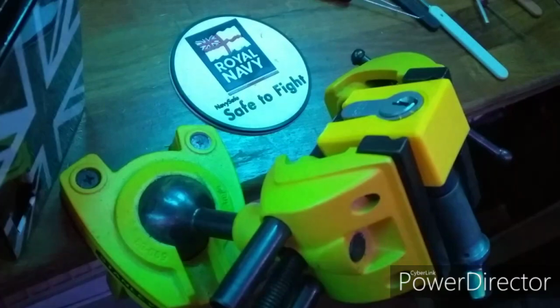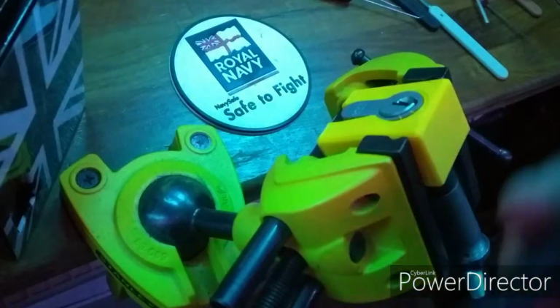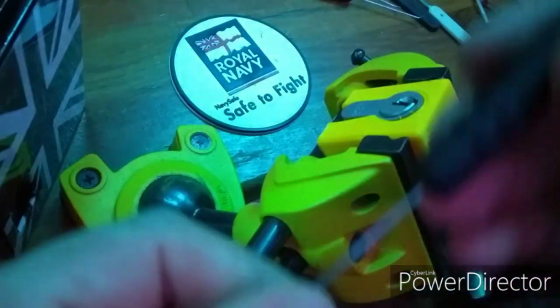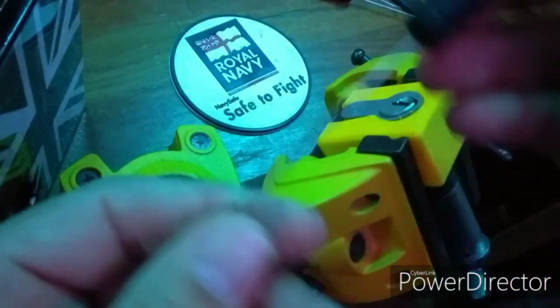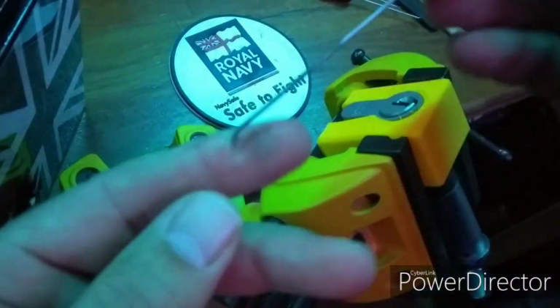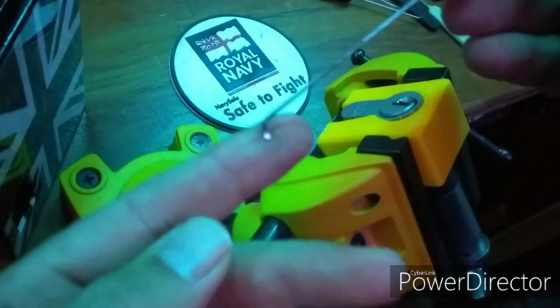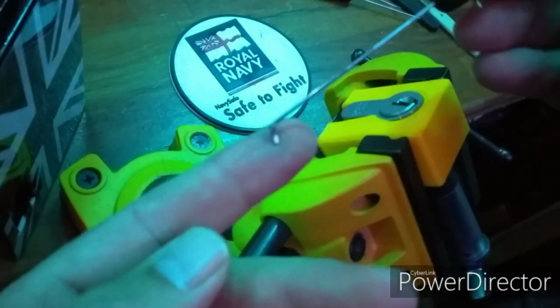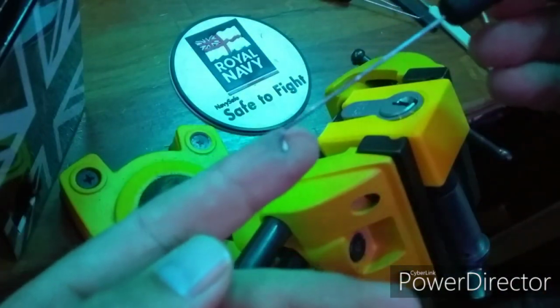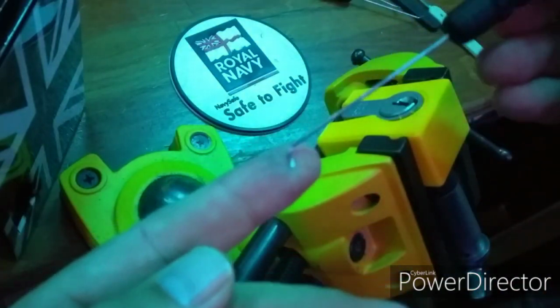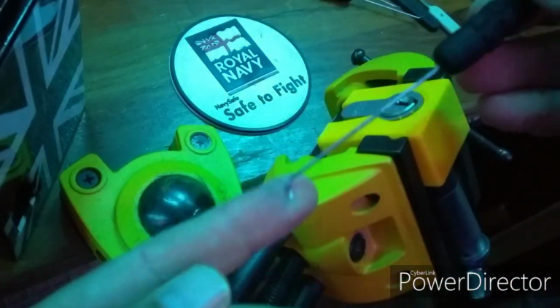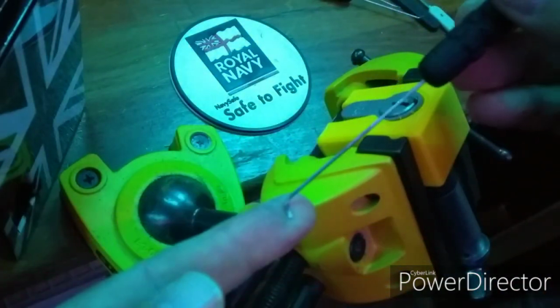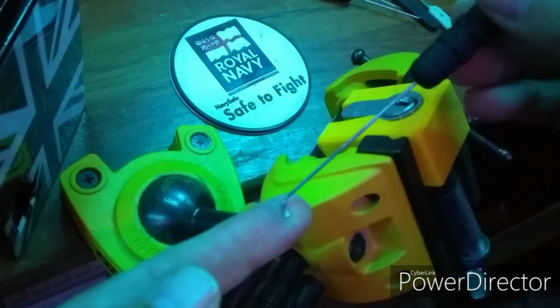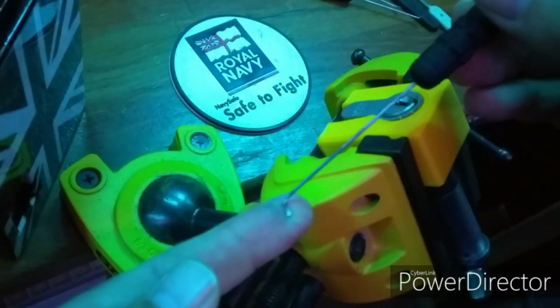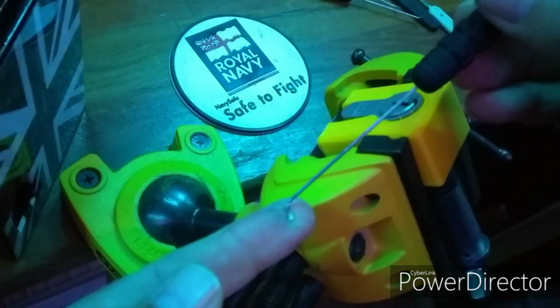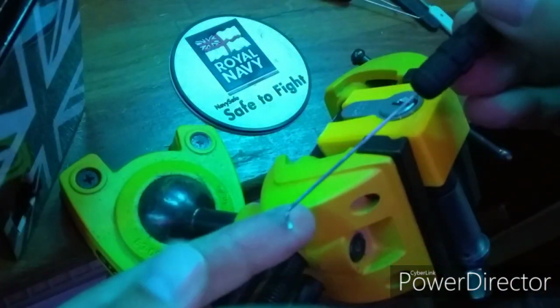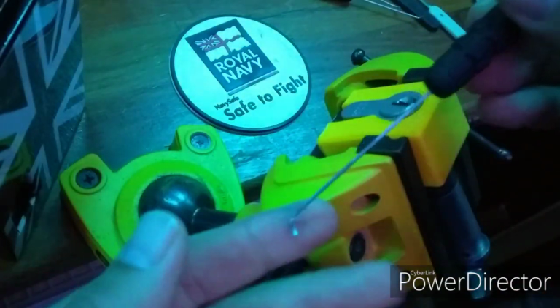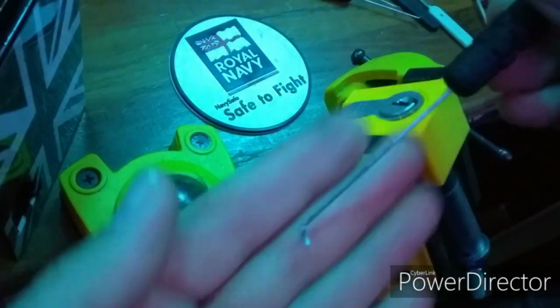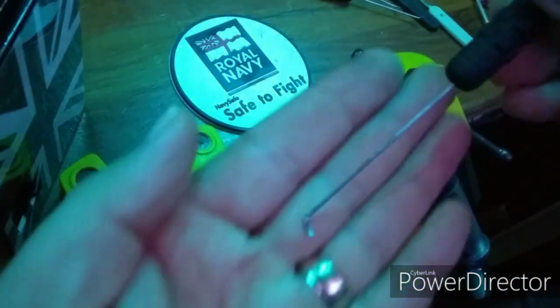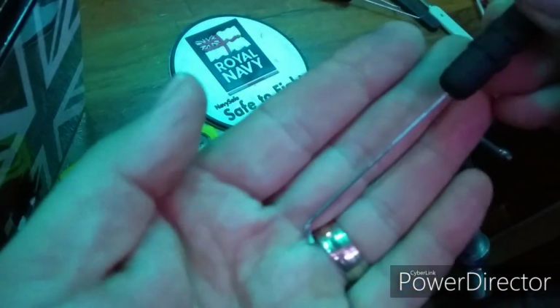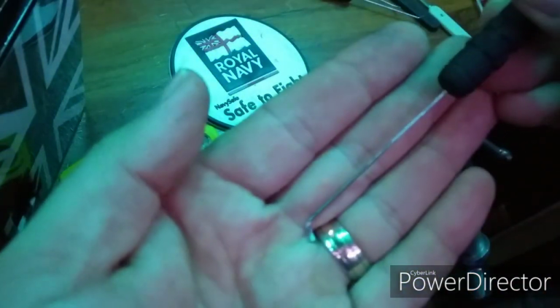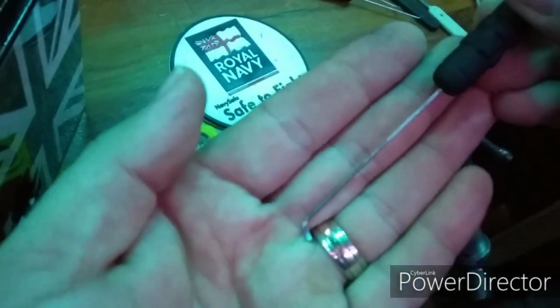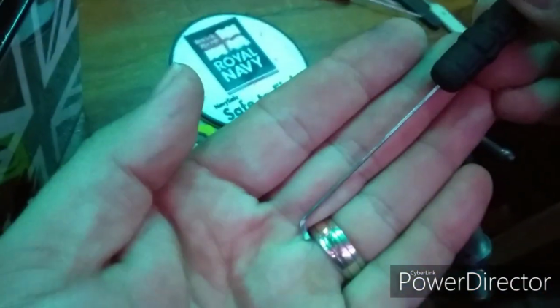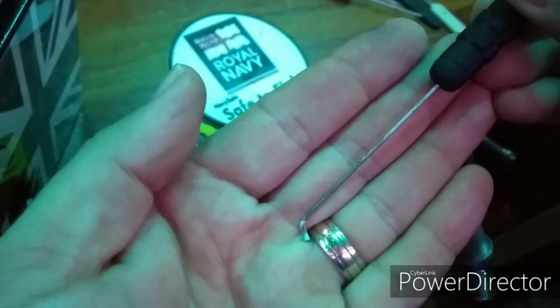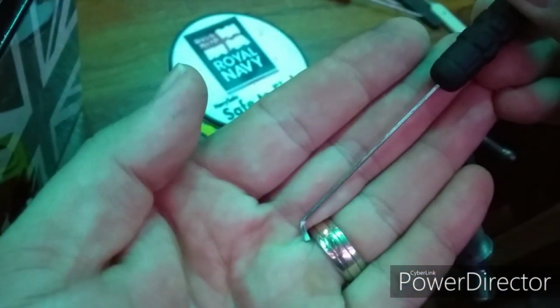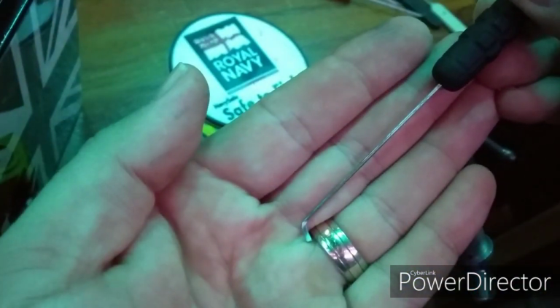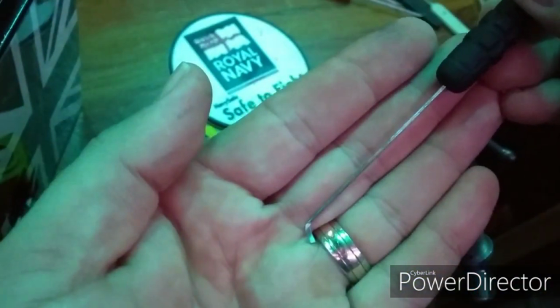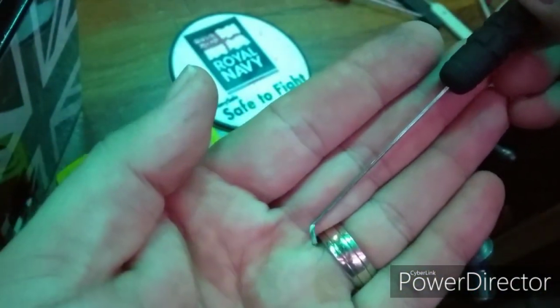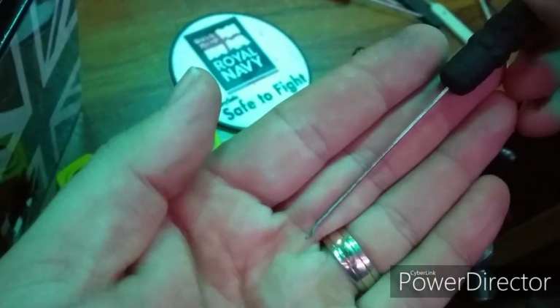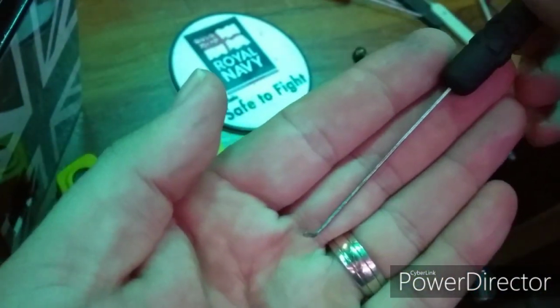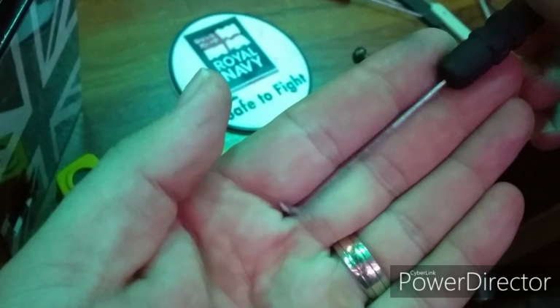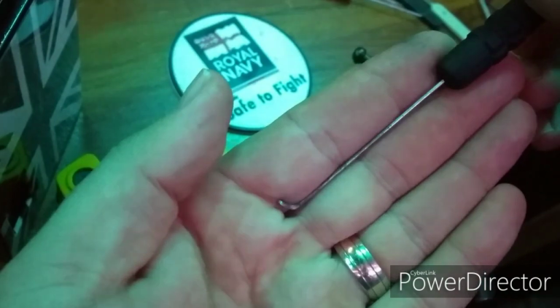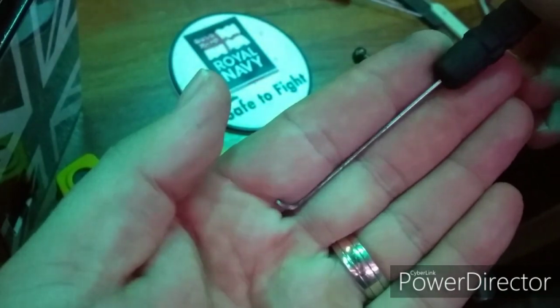This is an Aera Euro Cylinder. It has 5 pins. It's a thumb turn variant.